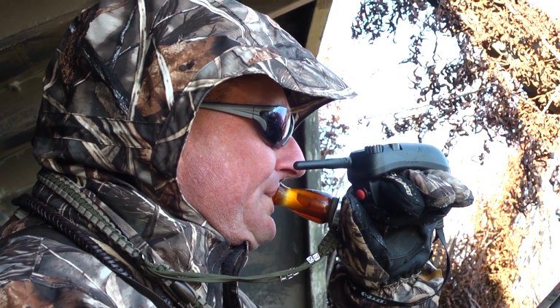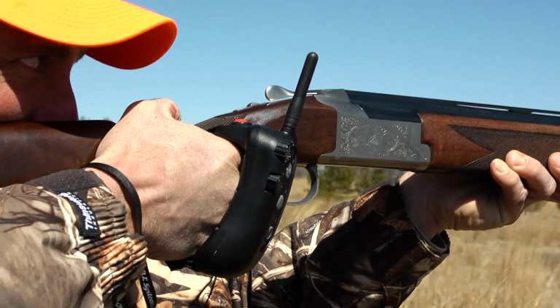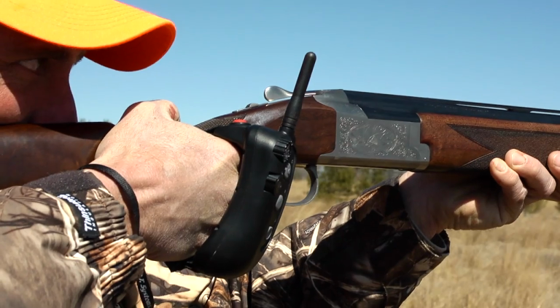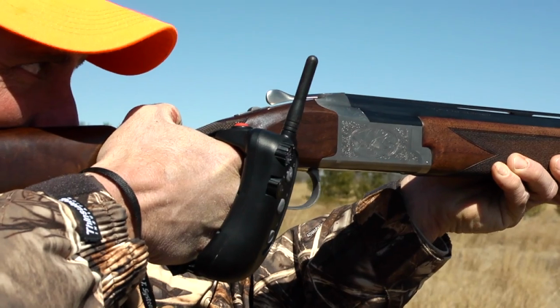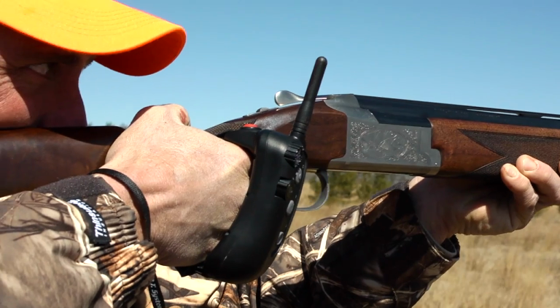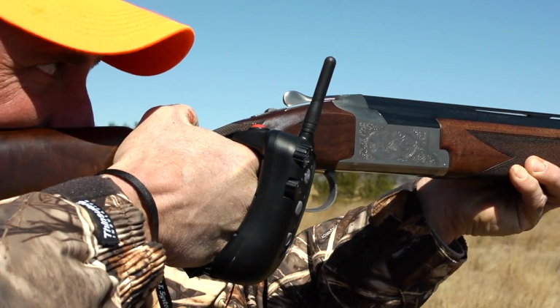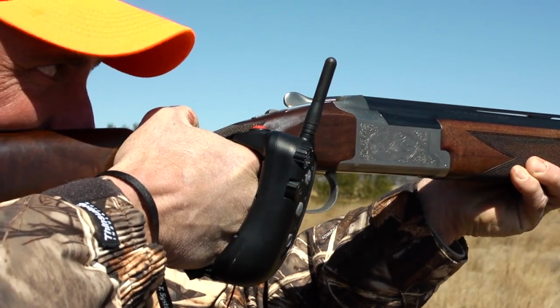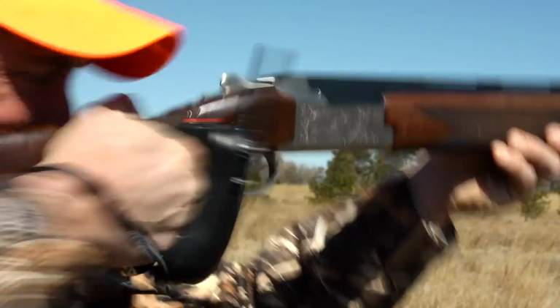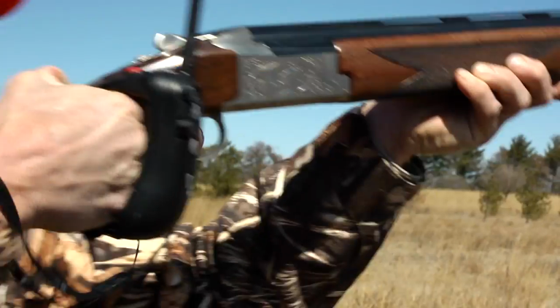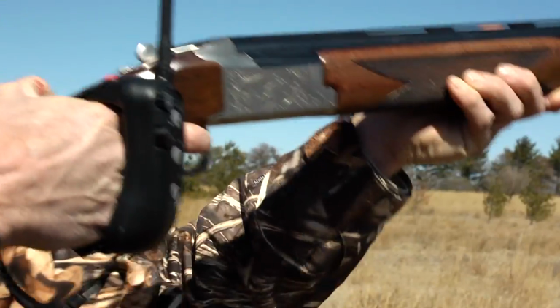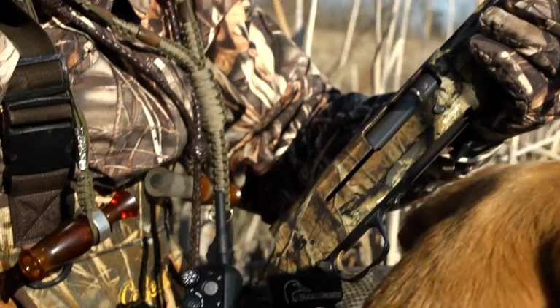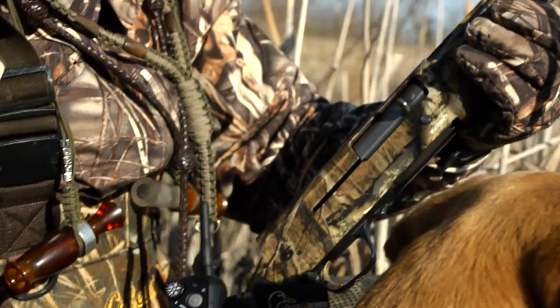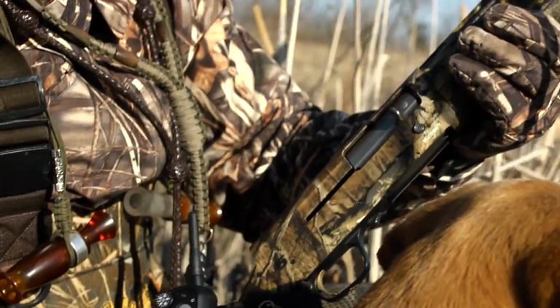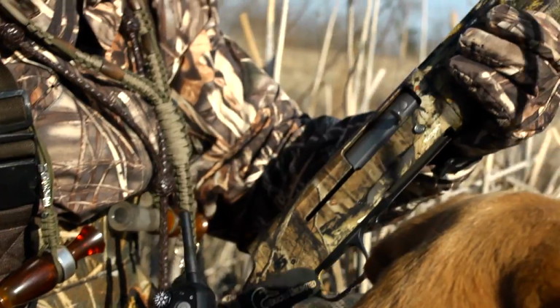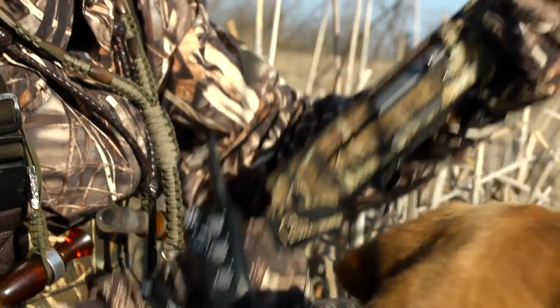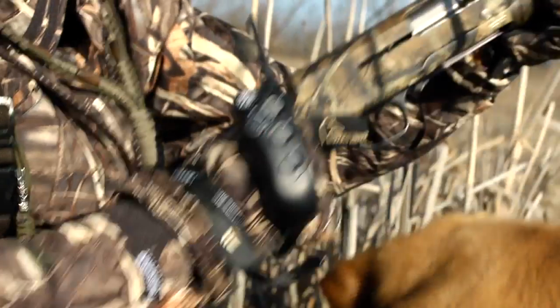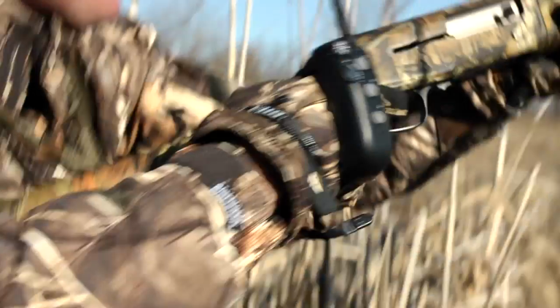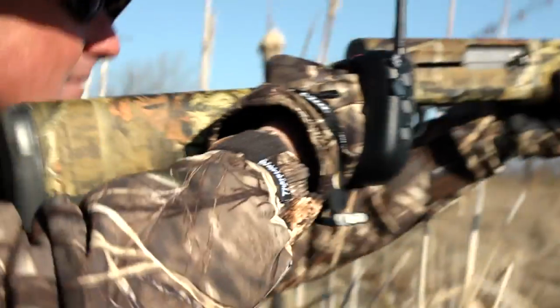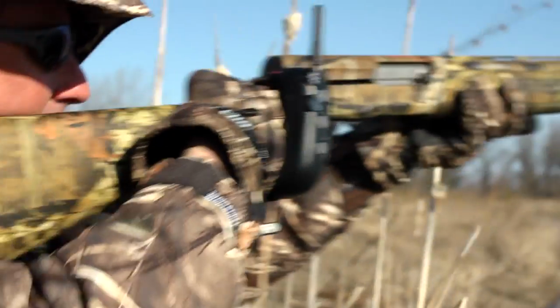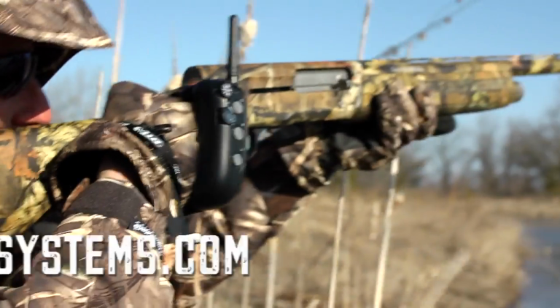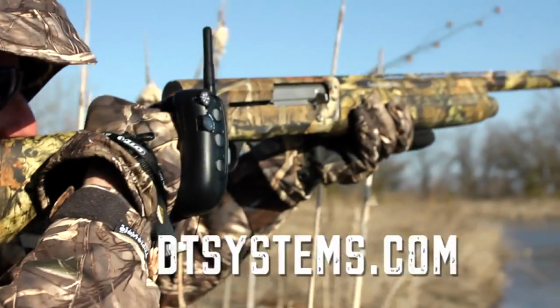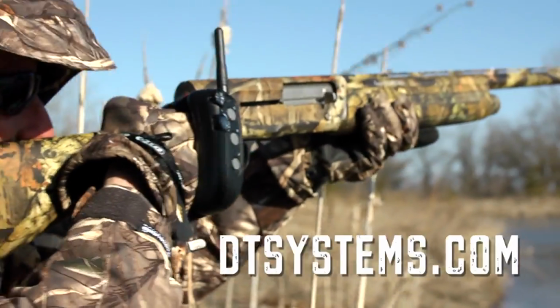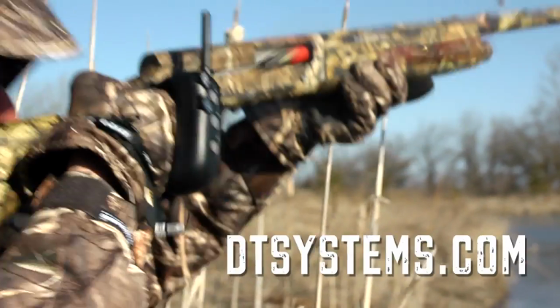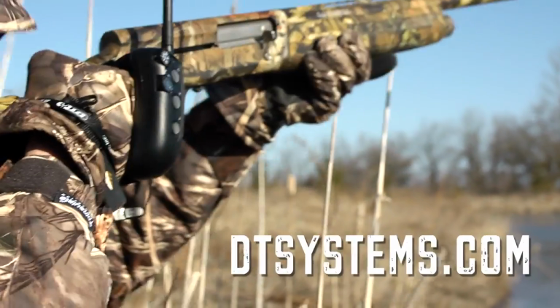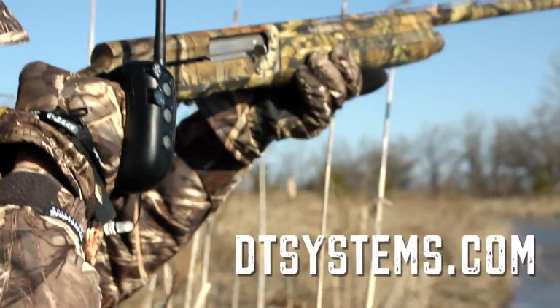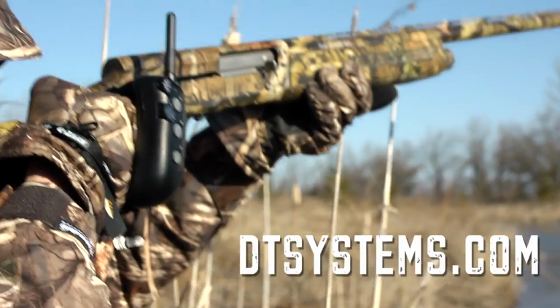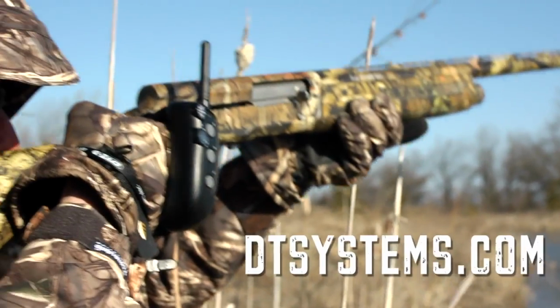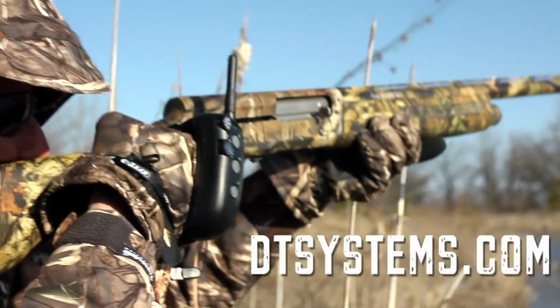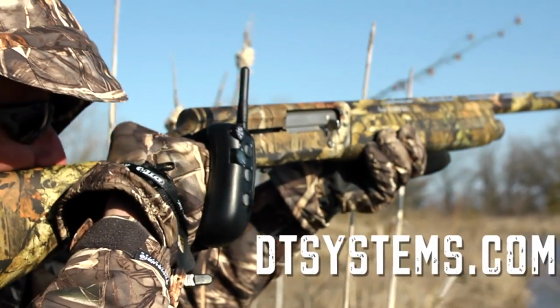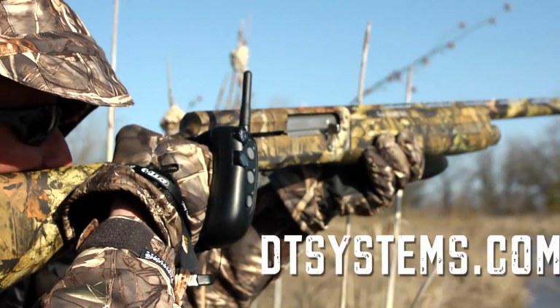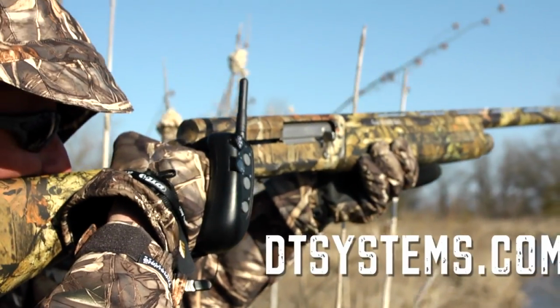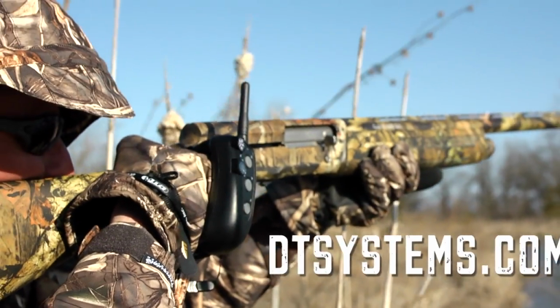For fast hands-free training, the DT Systems Wrapped 1400 e-collar gives trainers a more flexible training option. For more information, go to DTsystems.com.